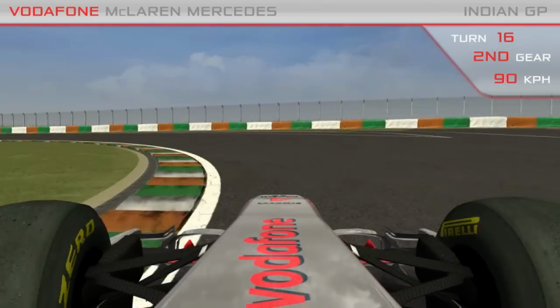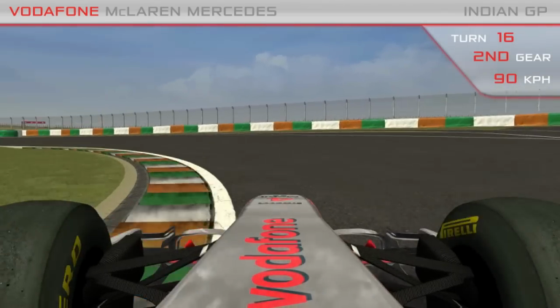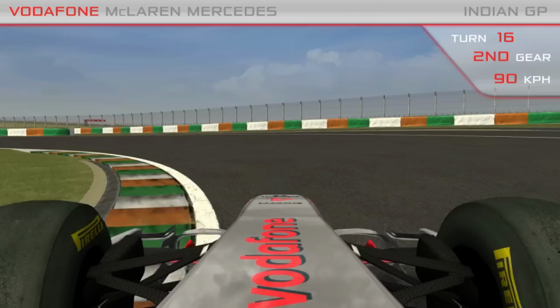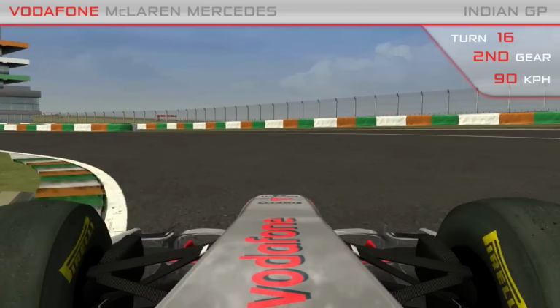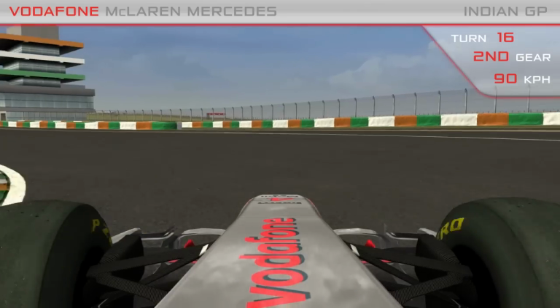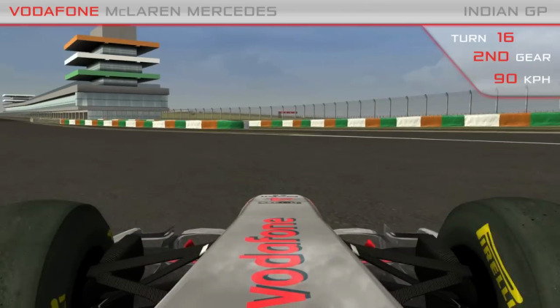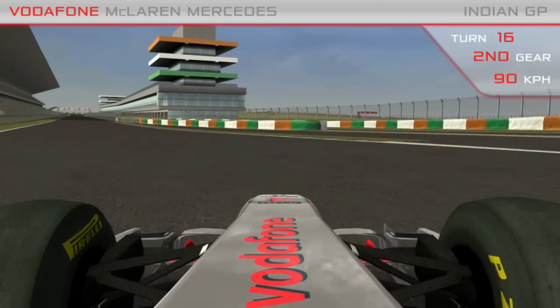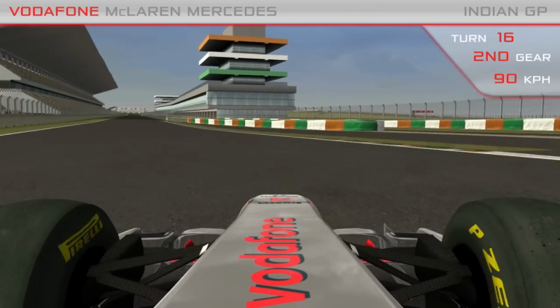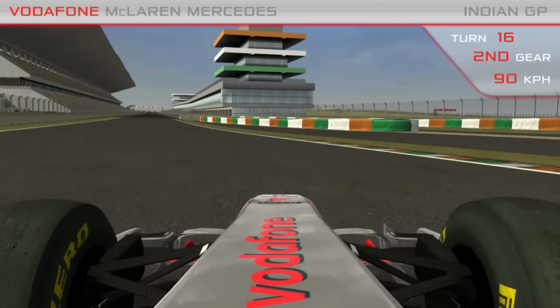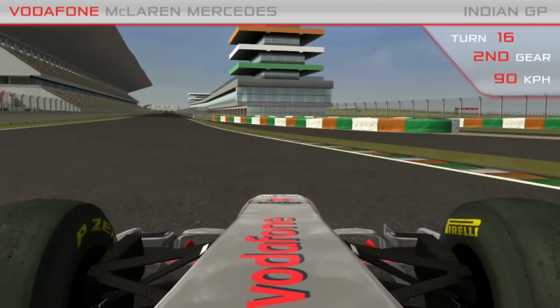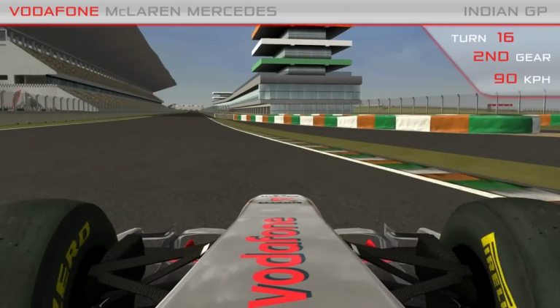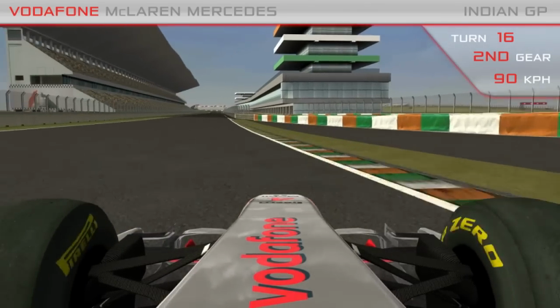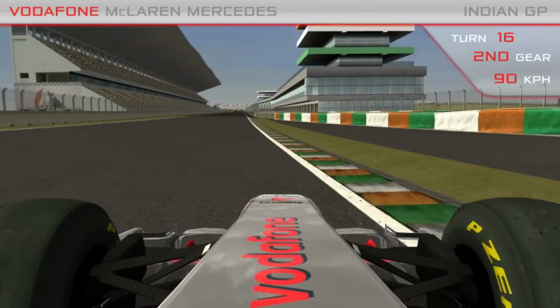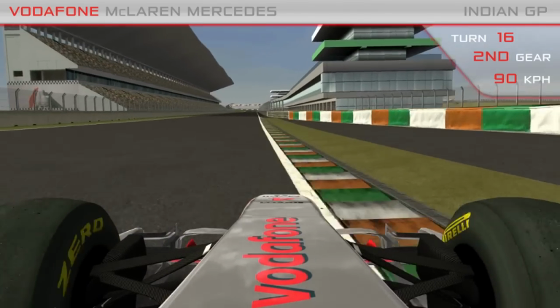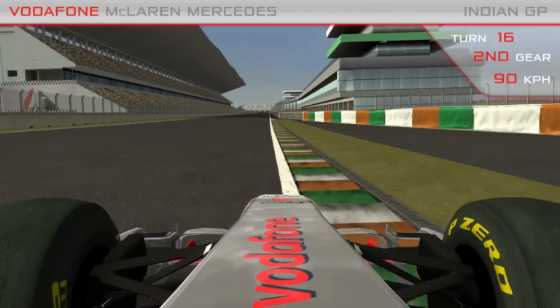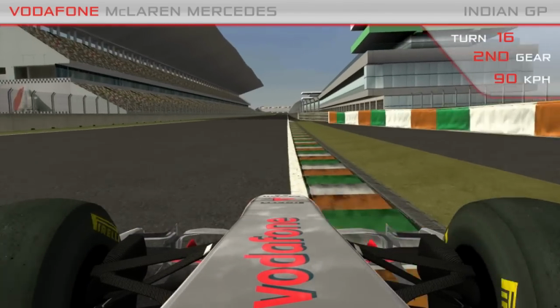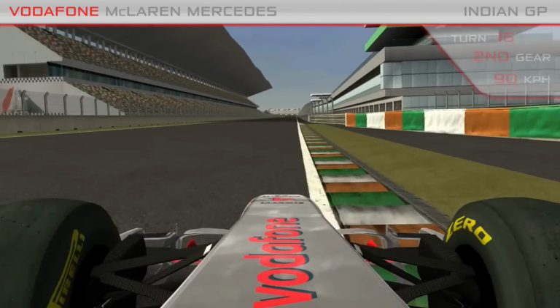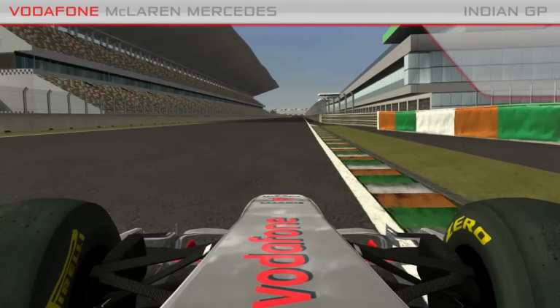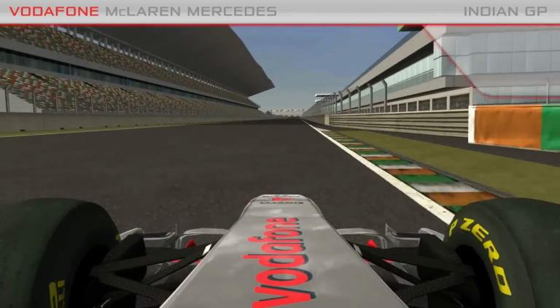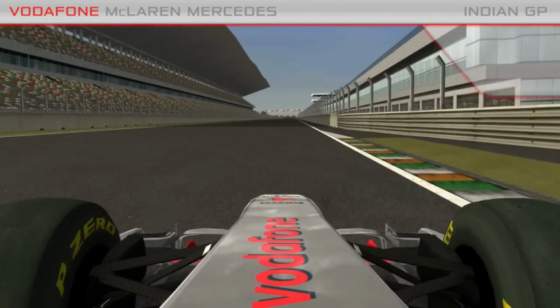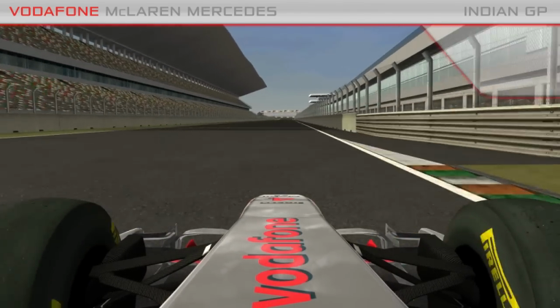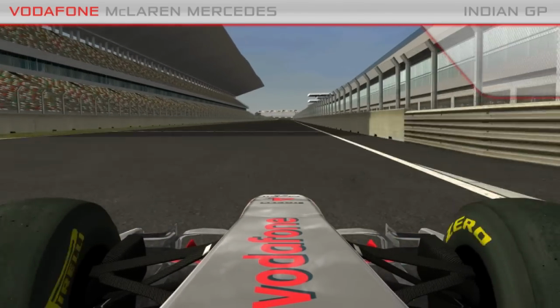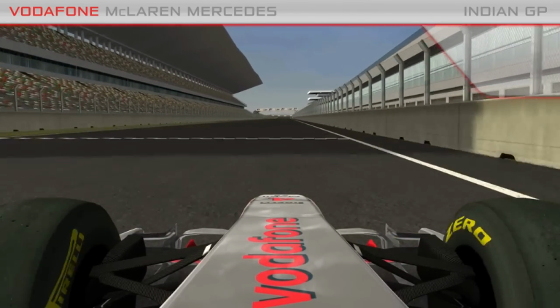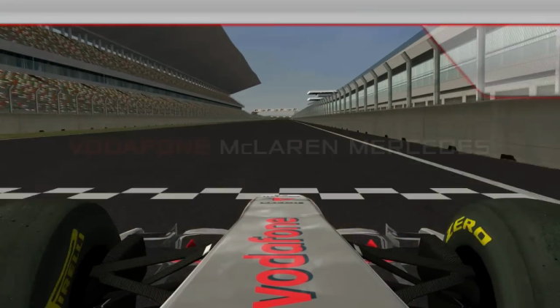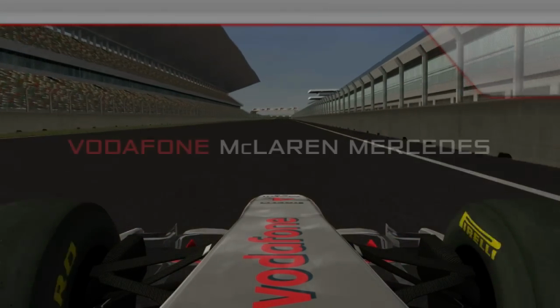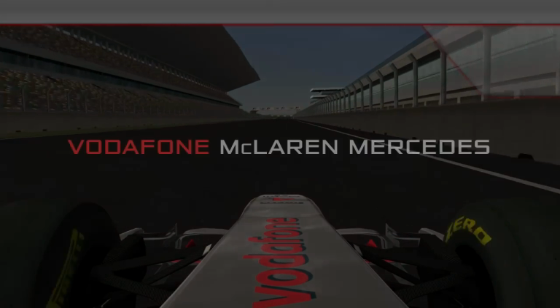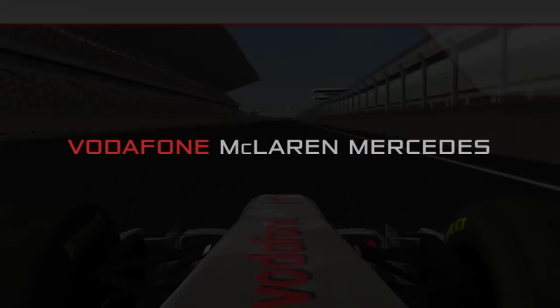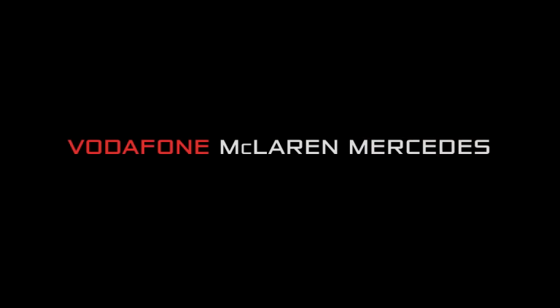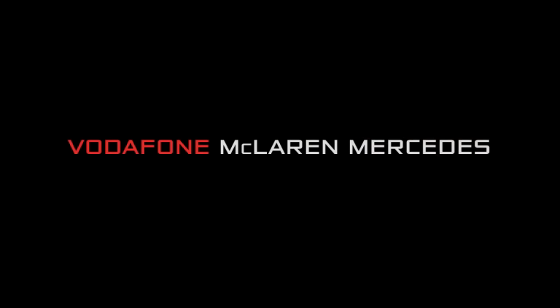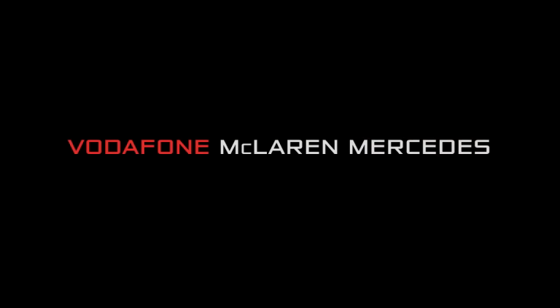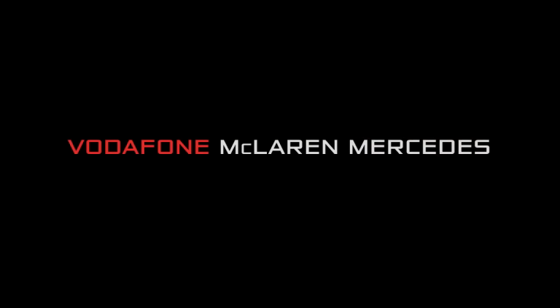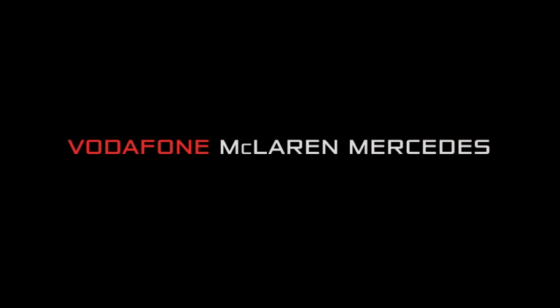This has been a lap of the Buddh International Circuit. We hope you've enjoyed it, and we're sure India will deliver a great race. Thank you.